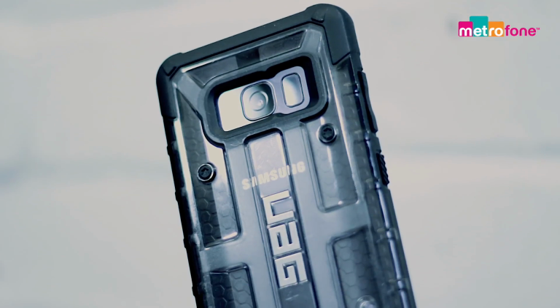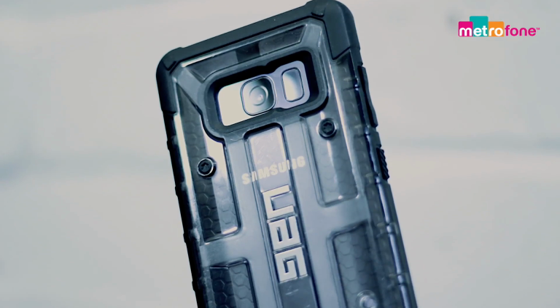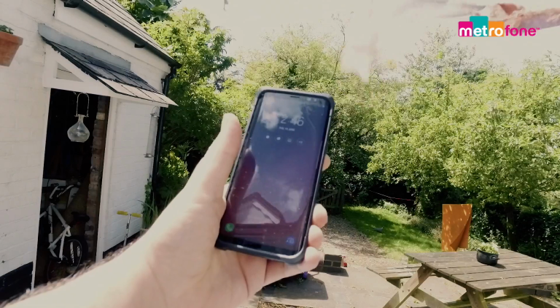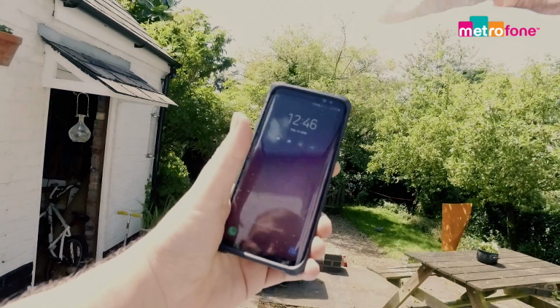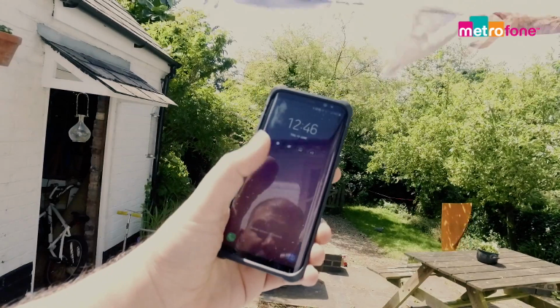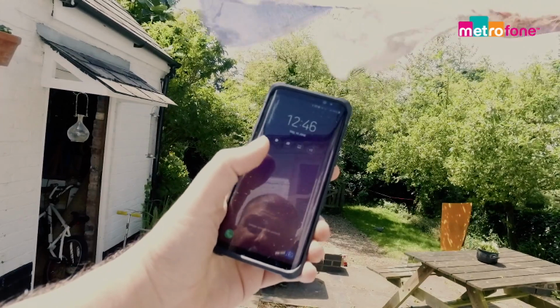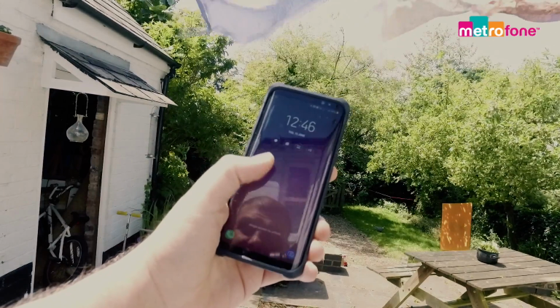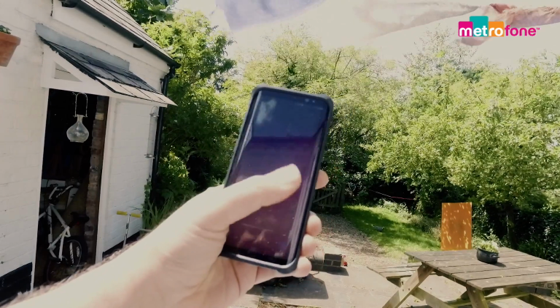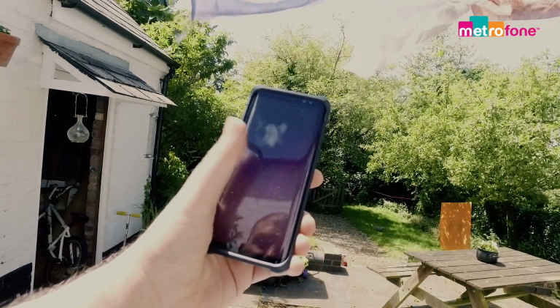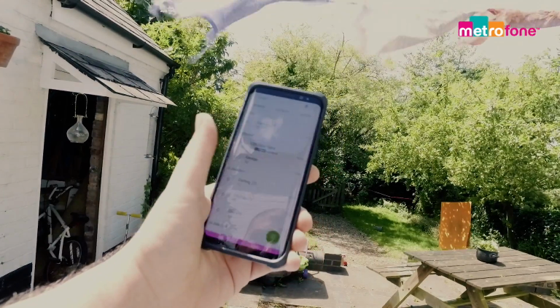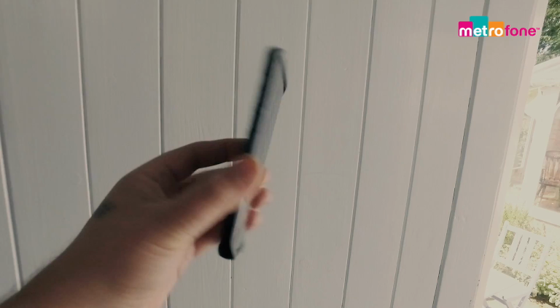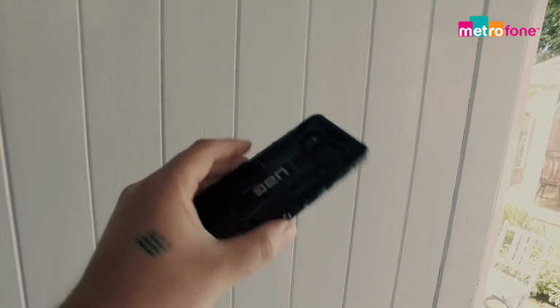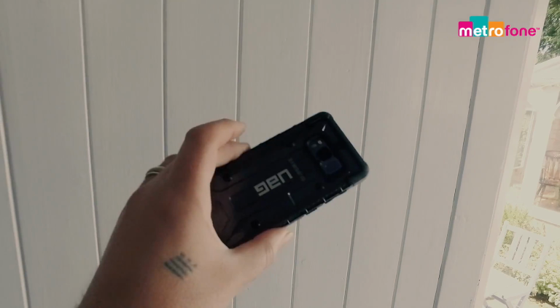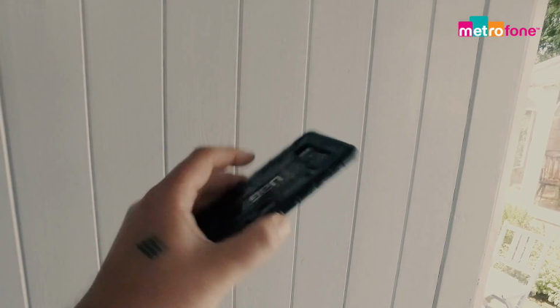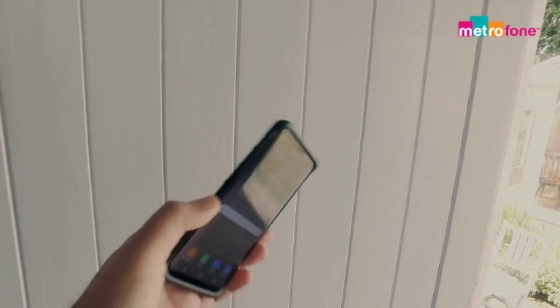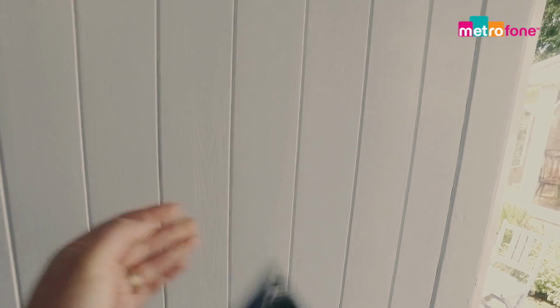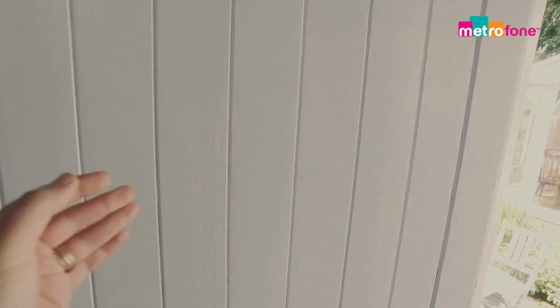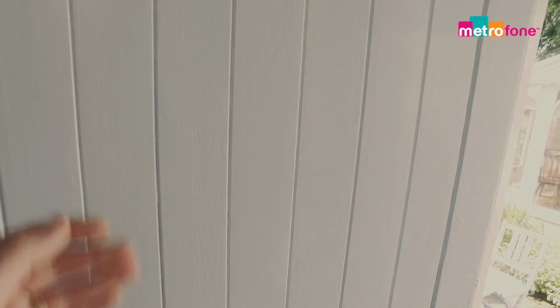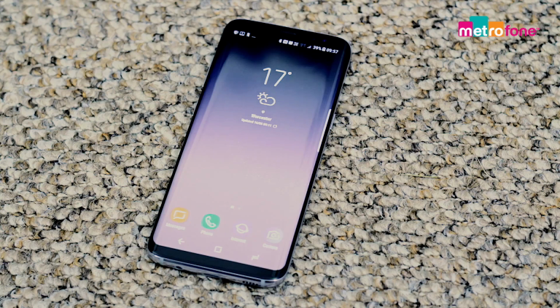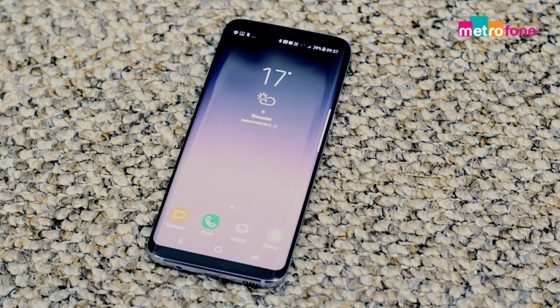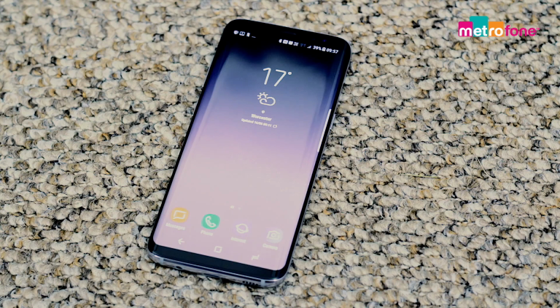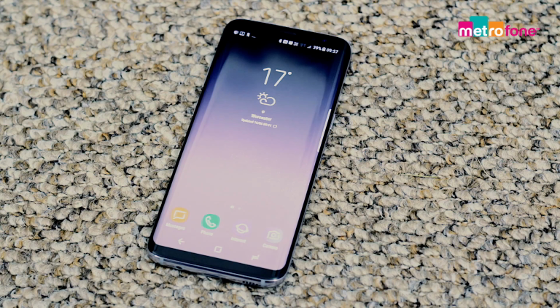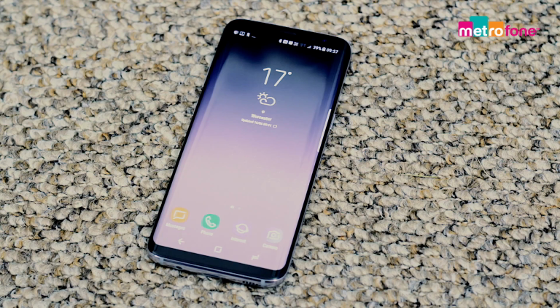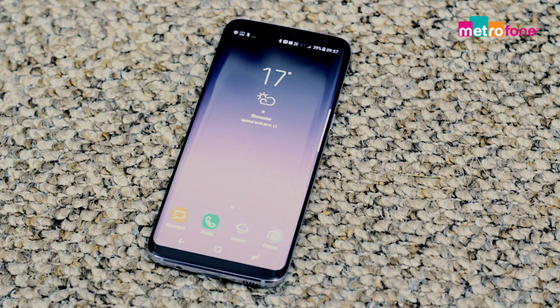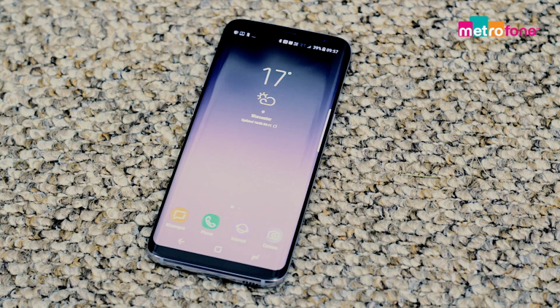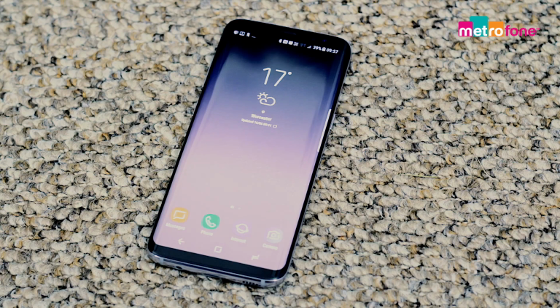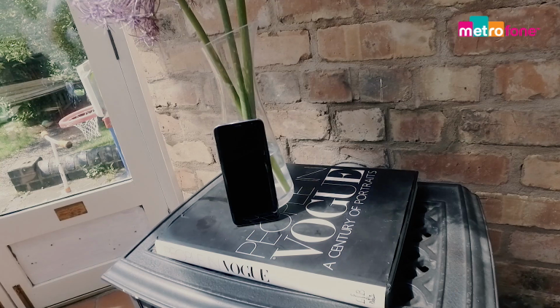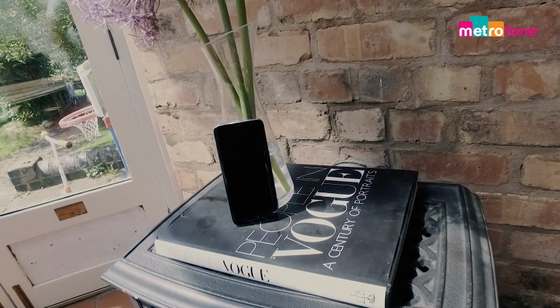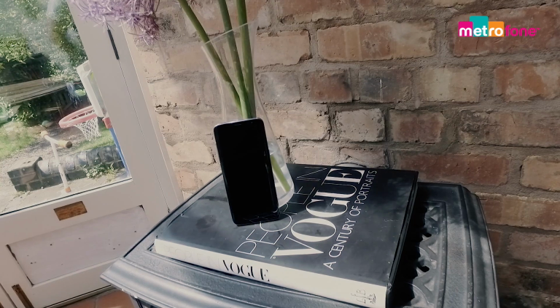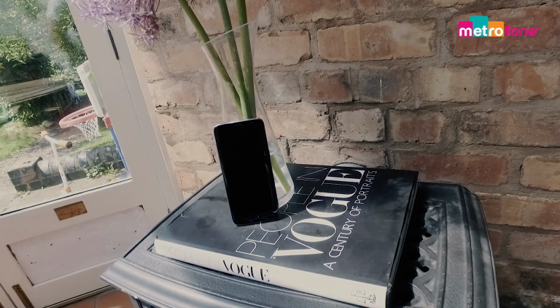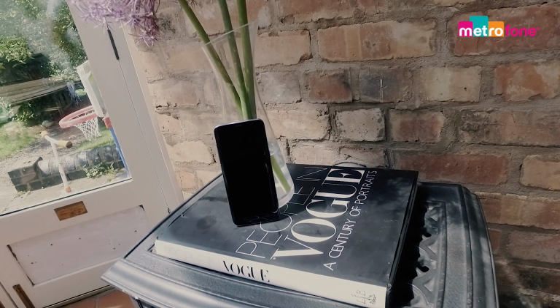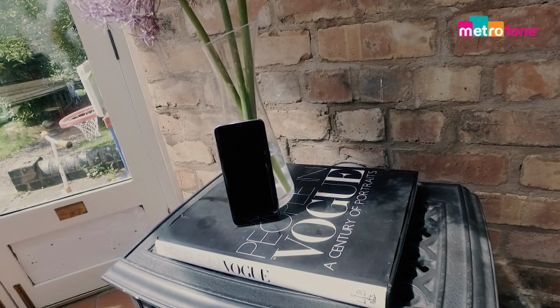On that note, you really don't want to drop this phone. Although it's toughened, the fact that it's all glass screams 'protect me.'